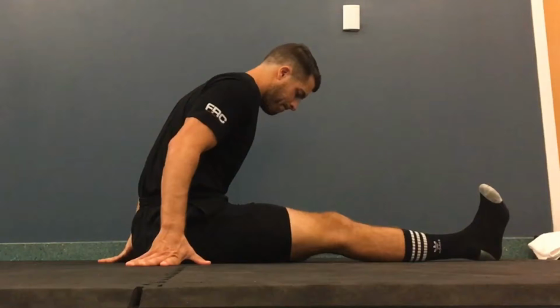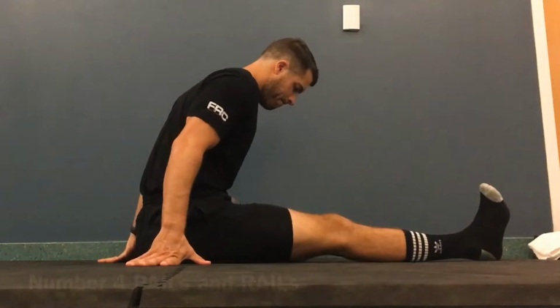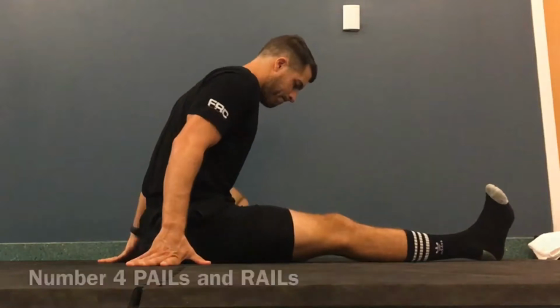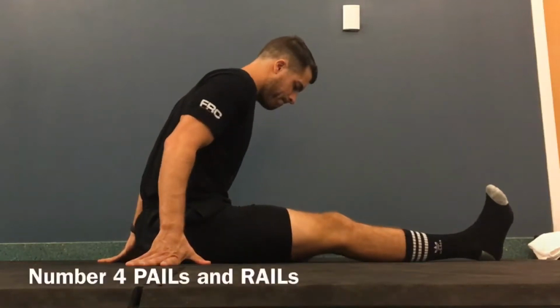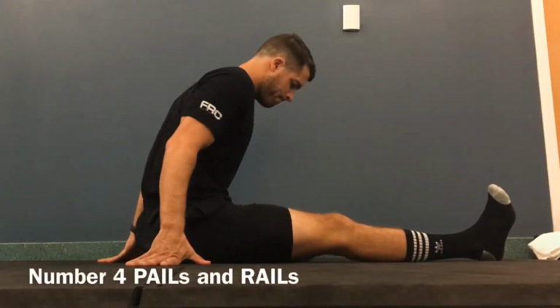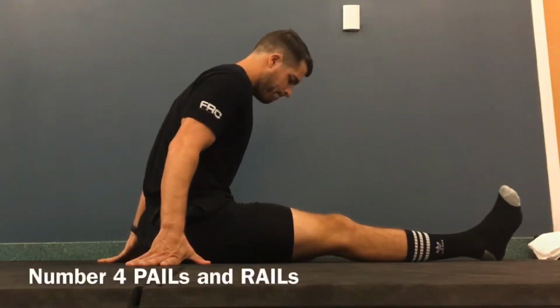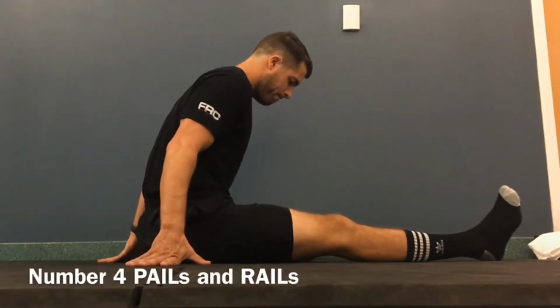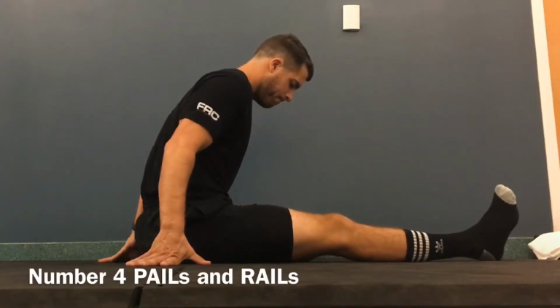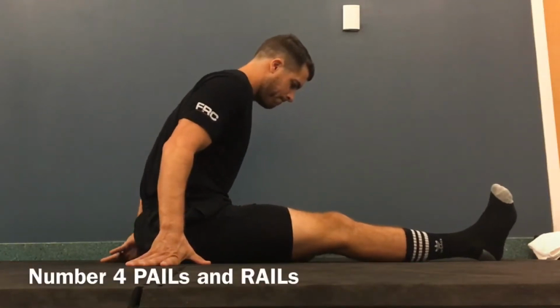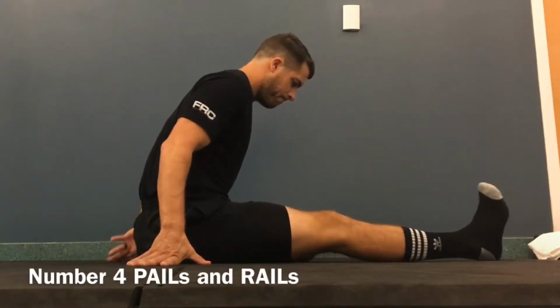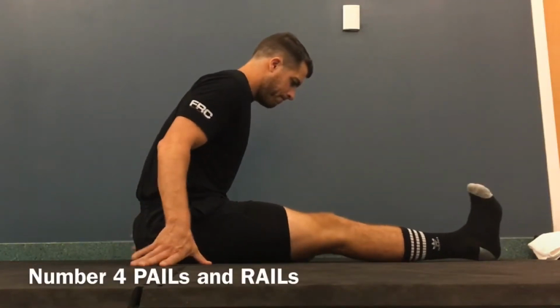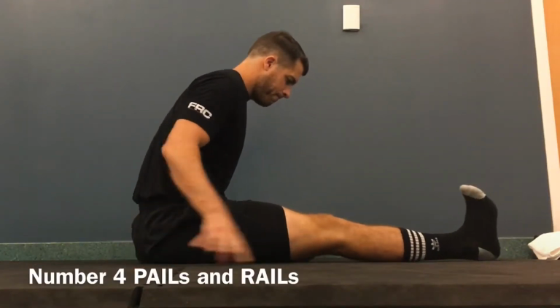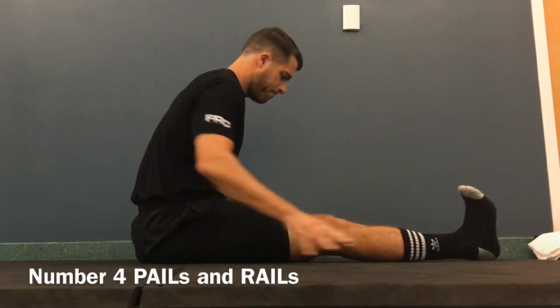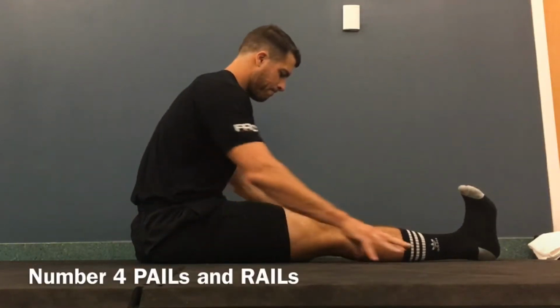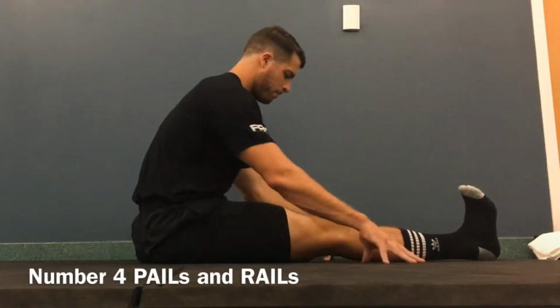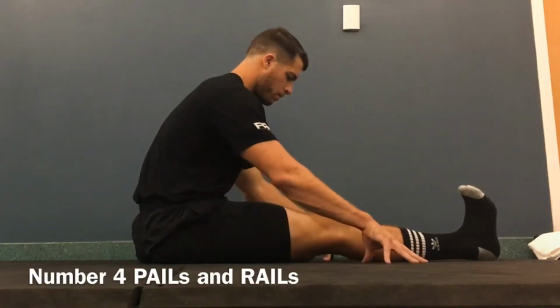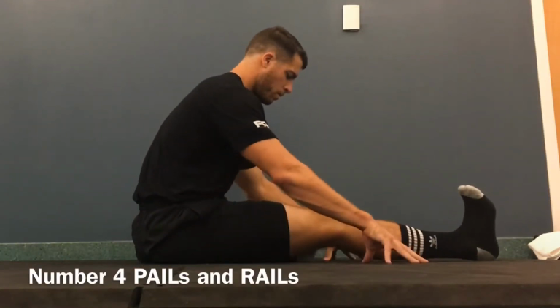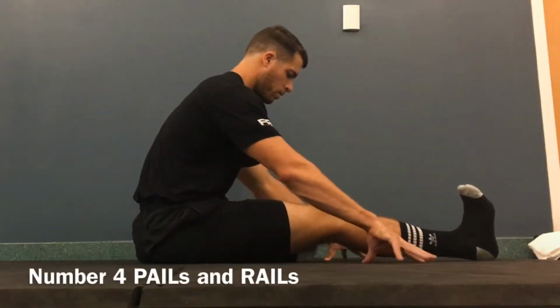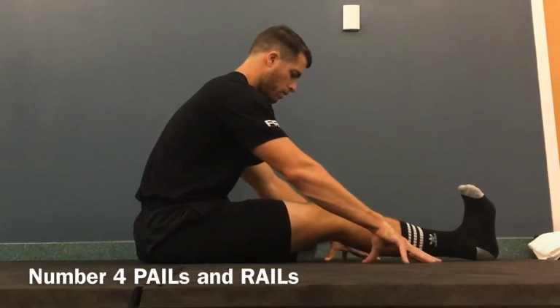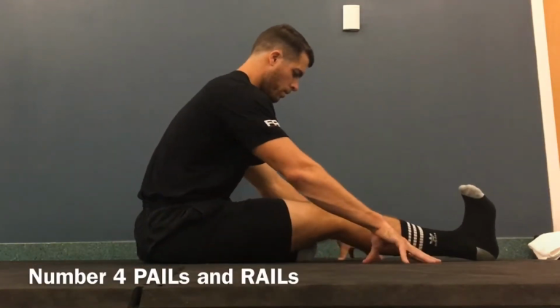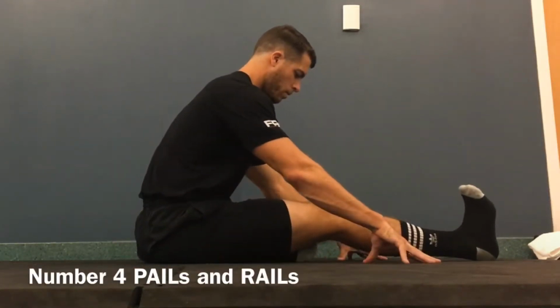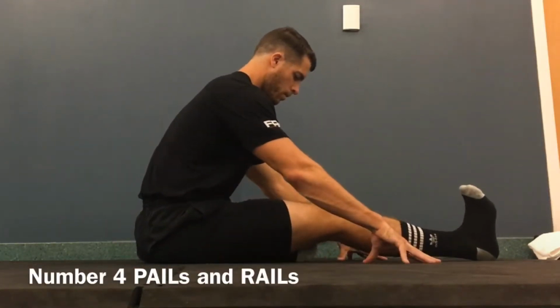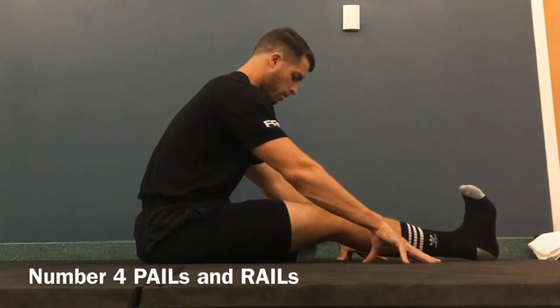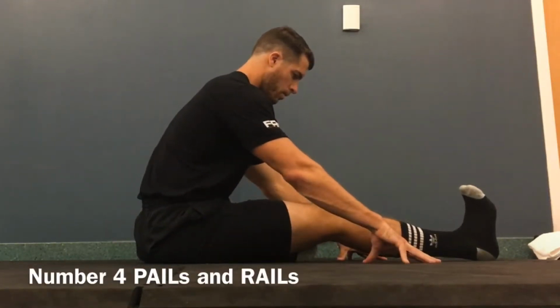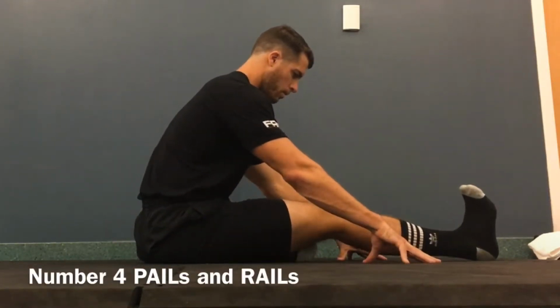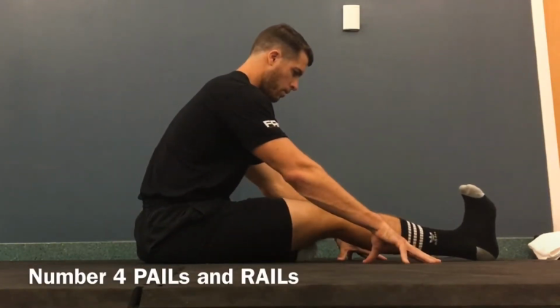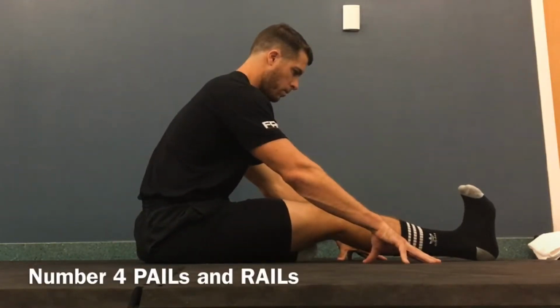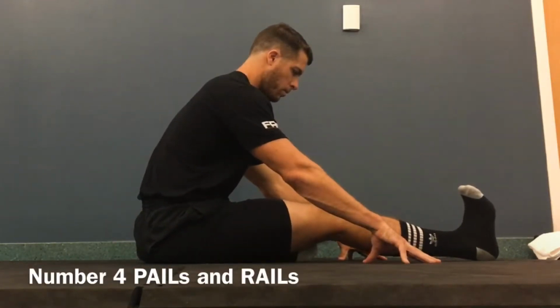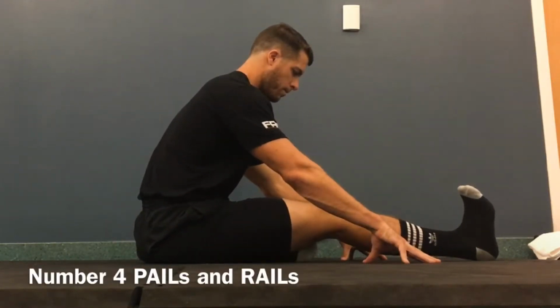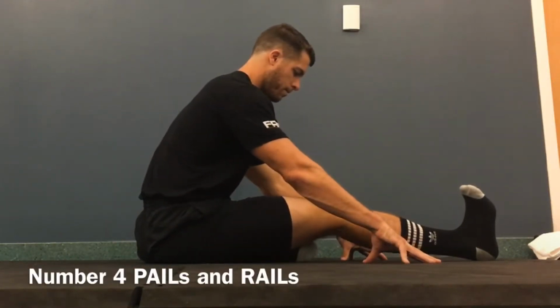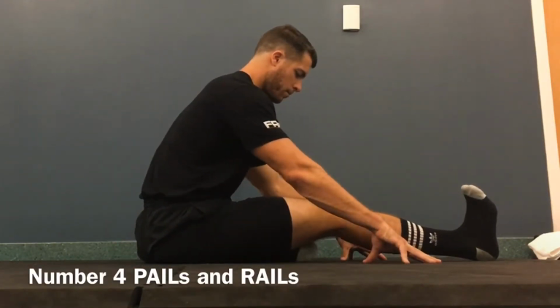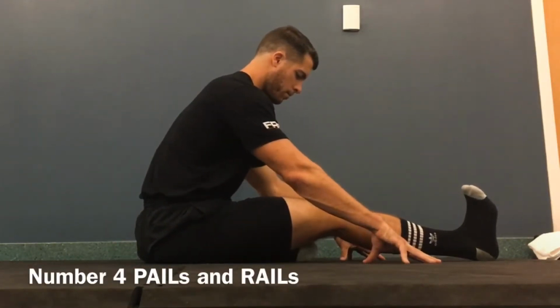We're going to perform two stretches — one for the hamstrings and one for the quads.